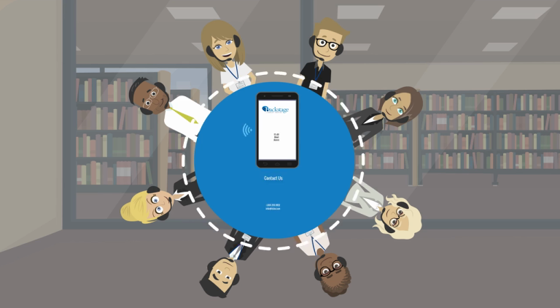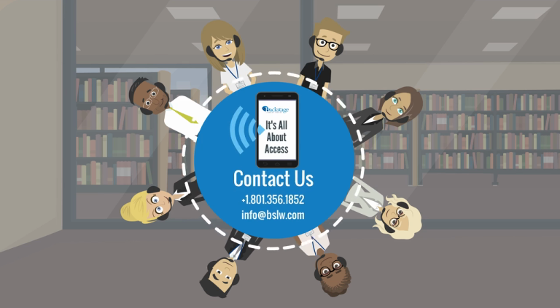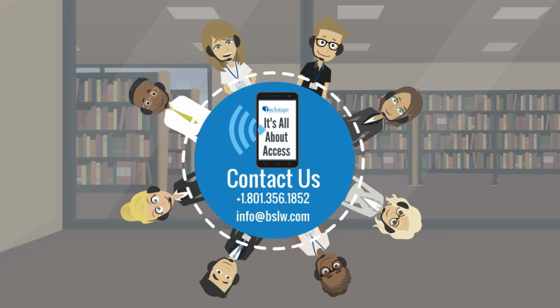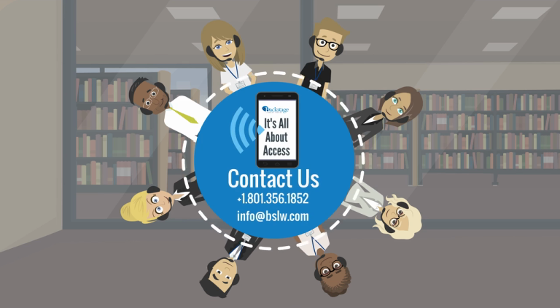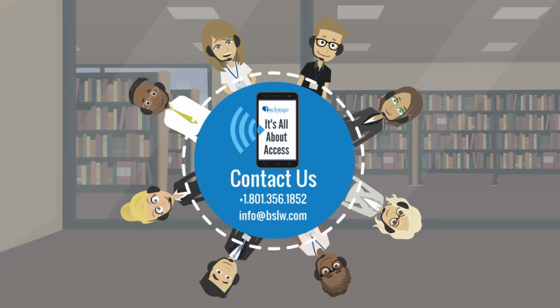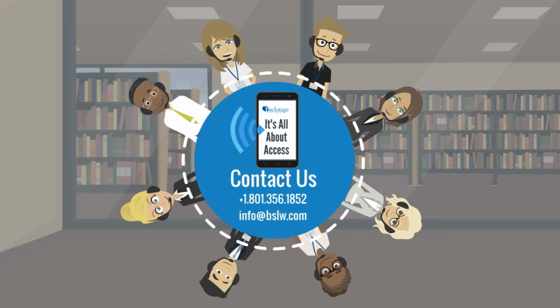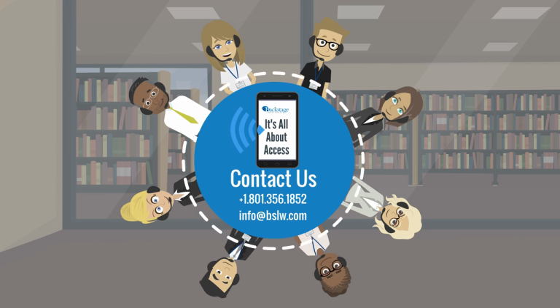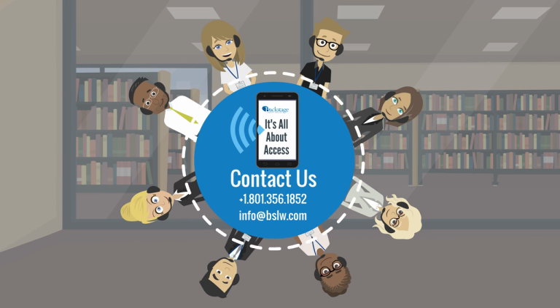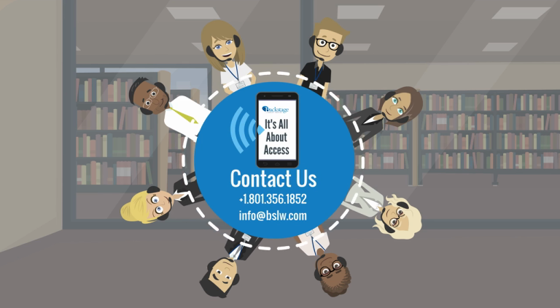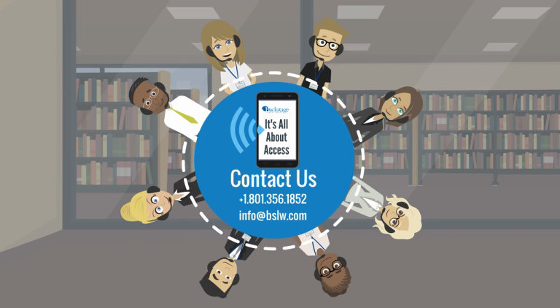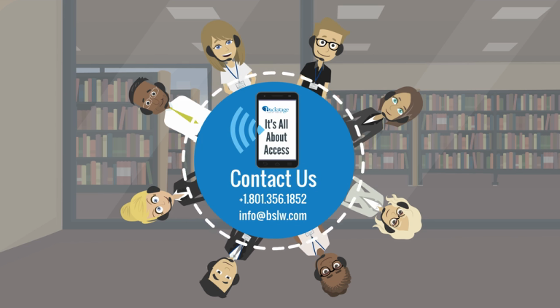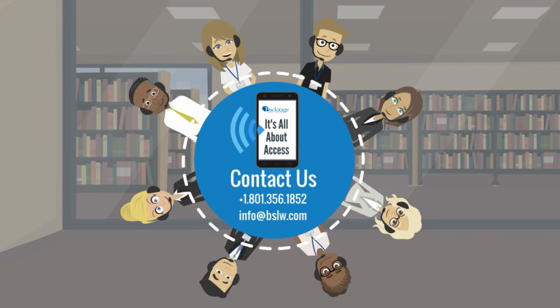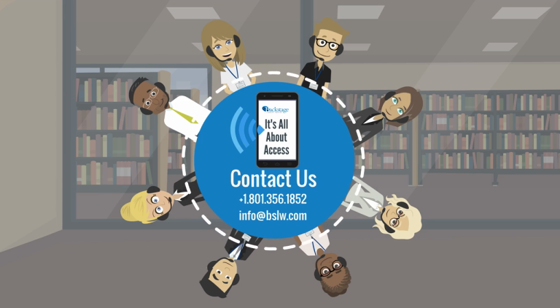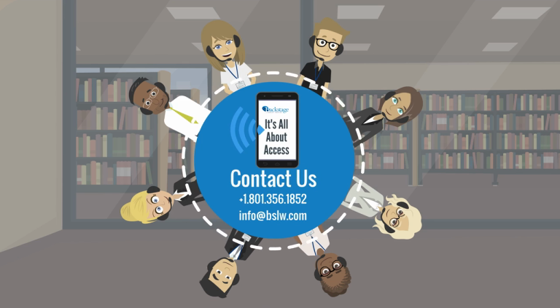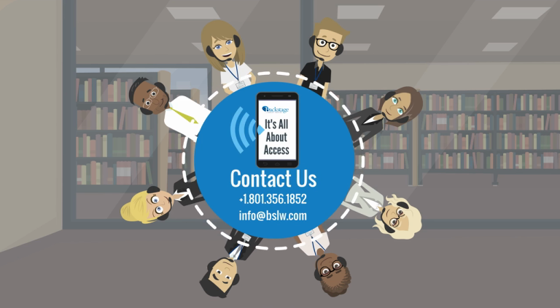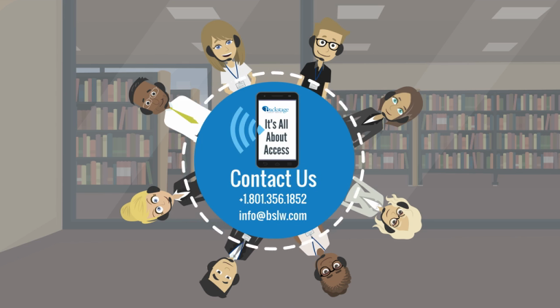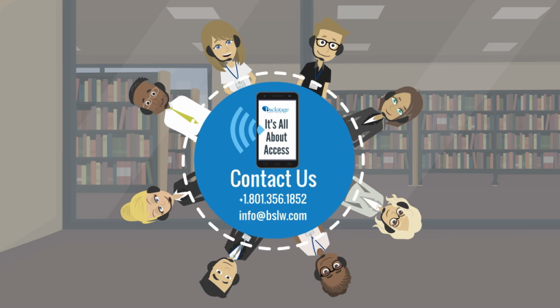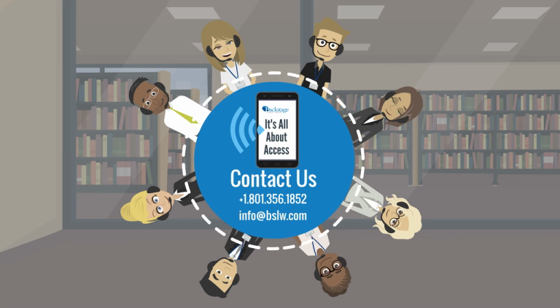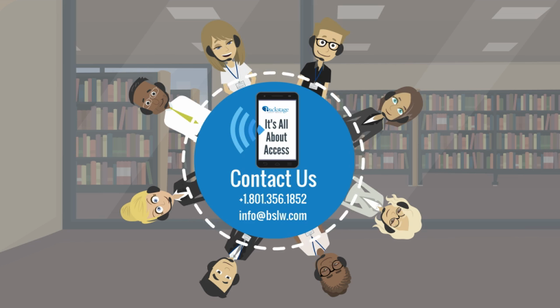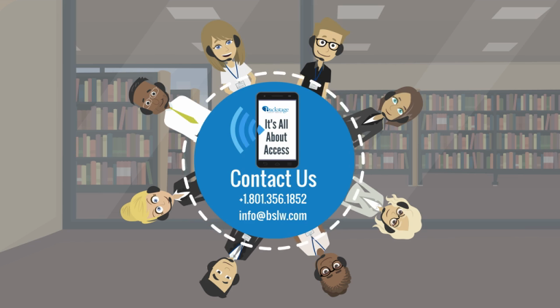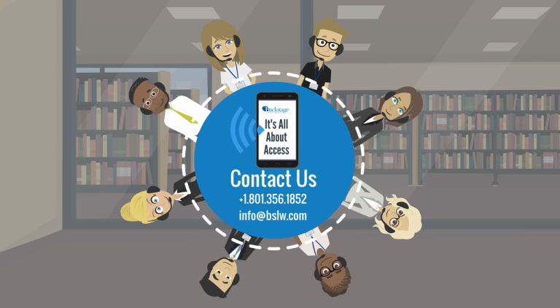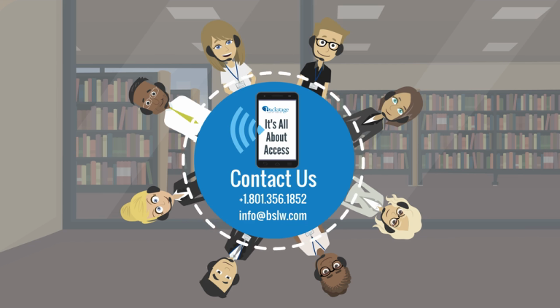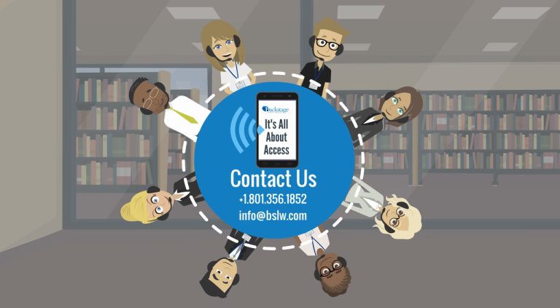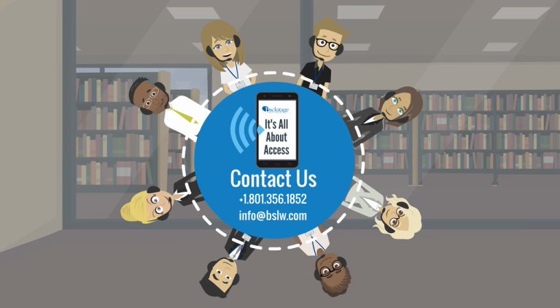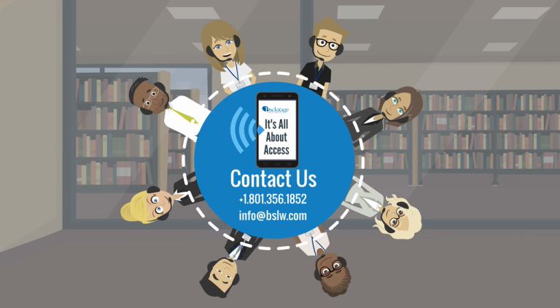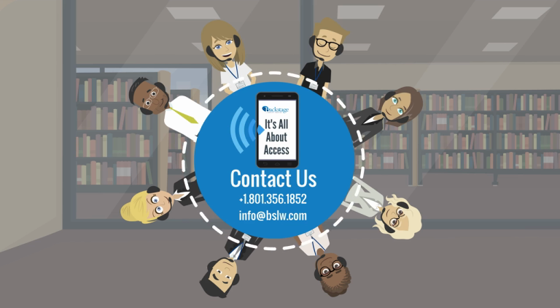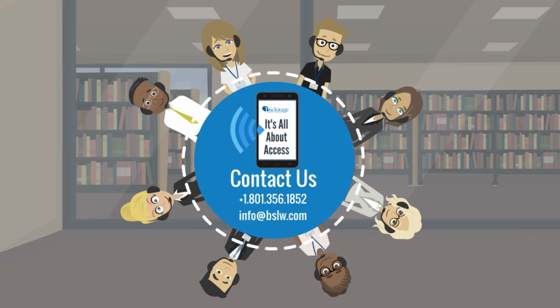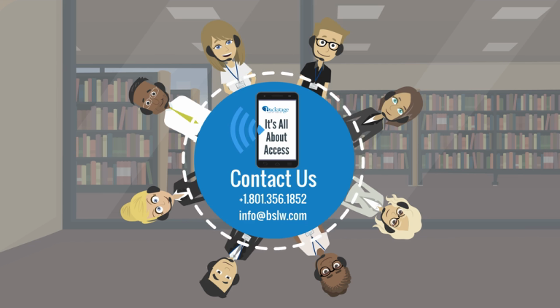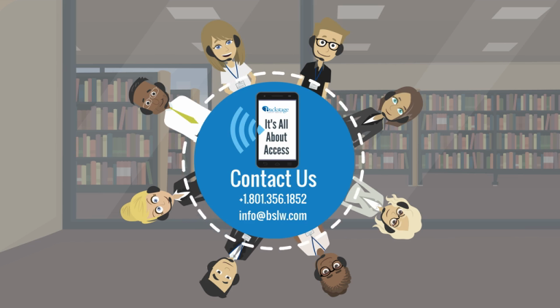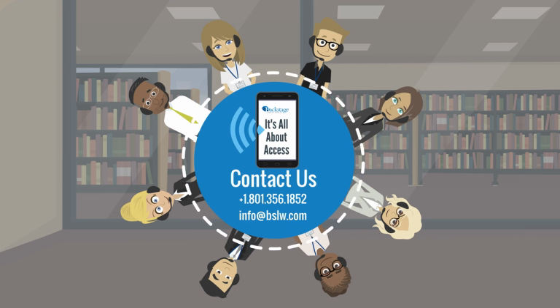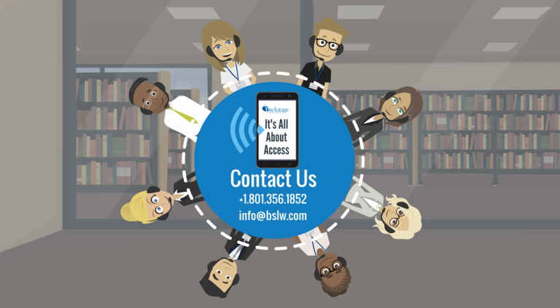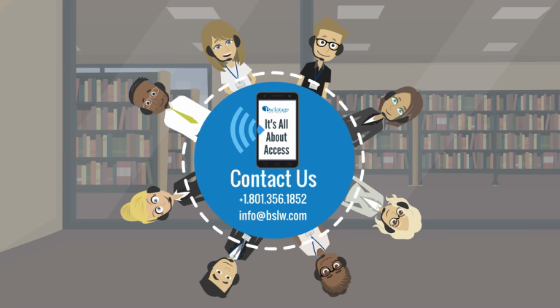Reach out for our free consultation or to learn more about our technical setup today. As we like to say, it's all about access, and we're here to help.